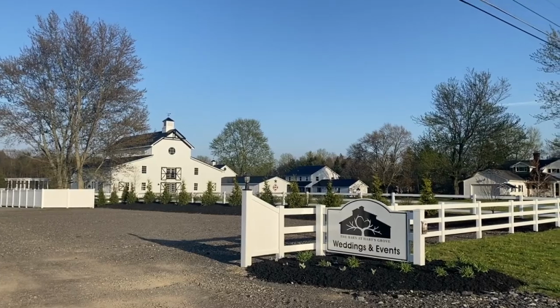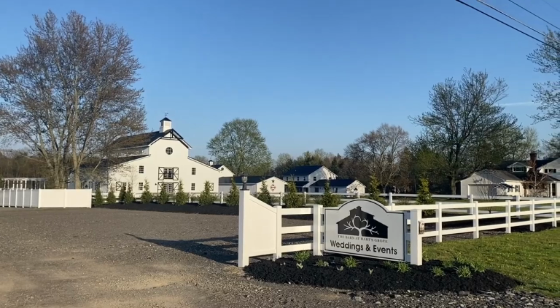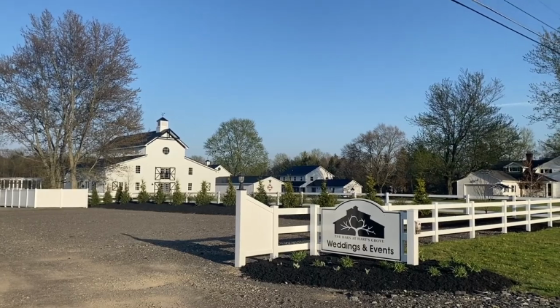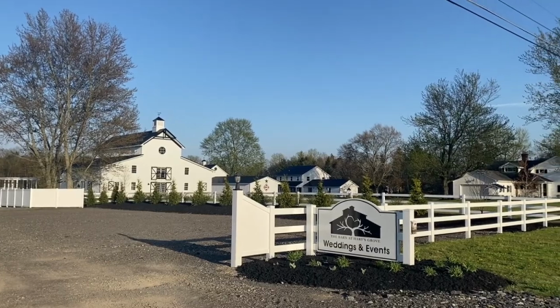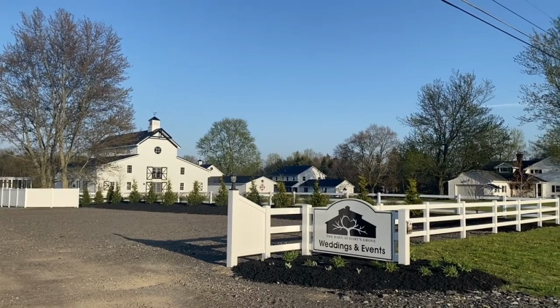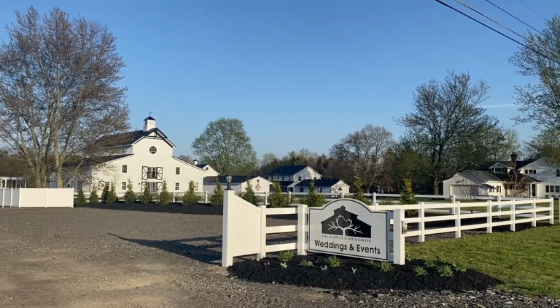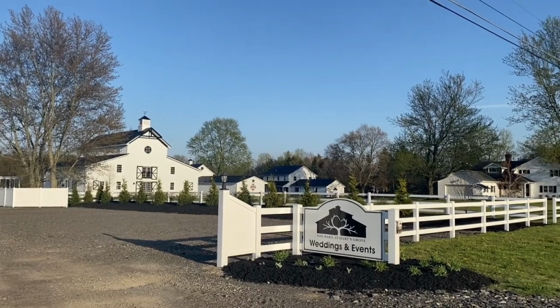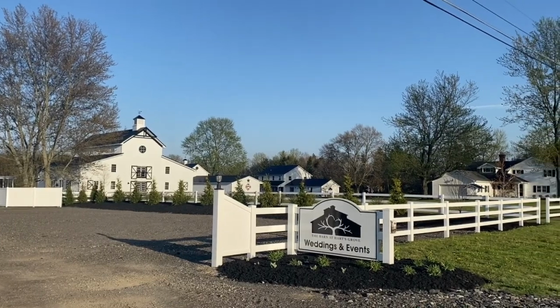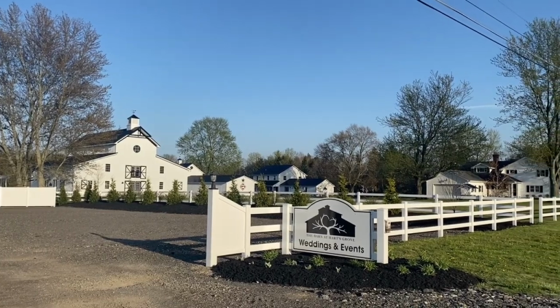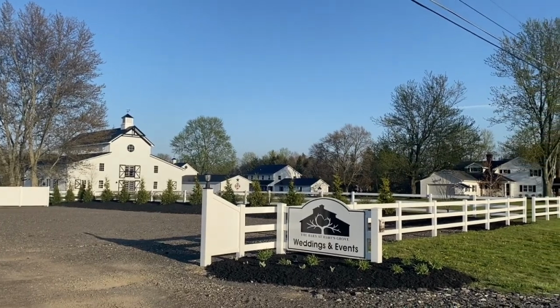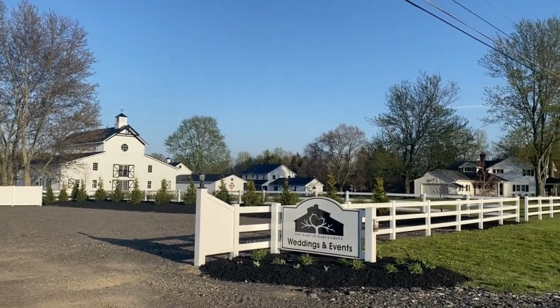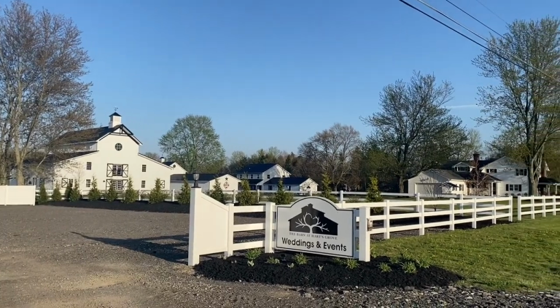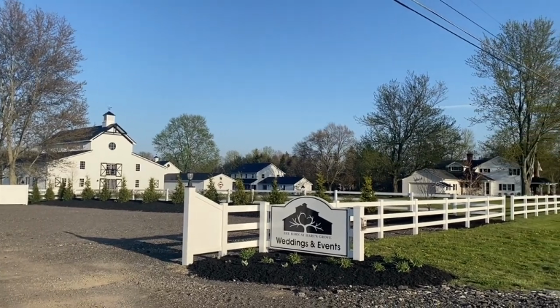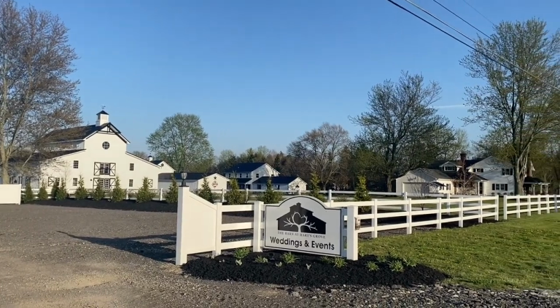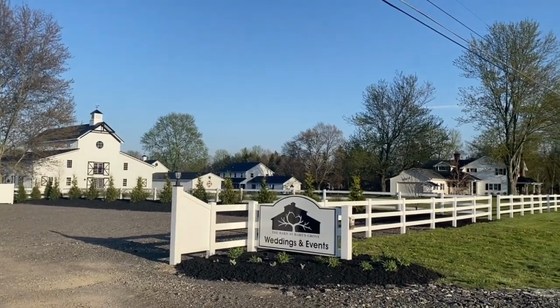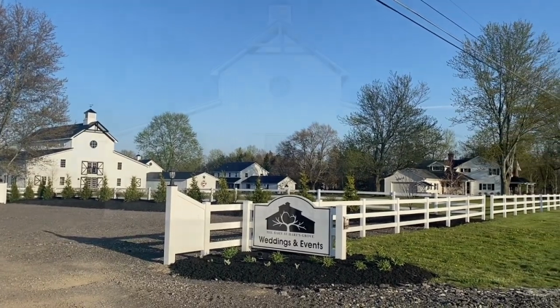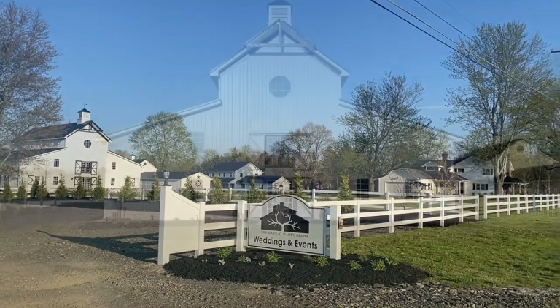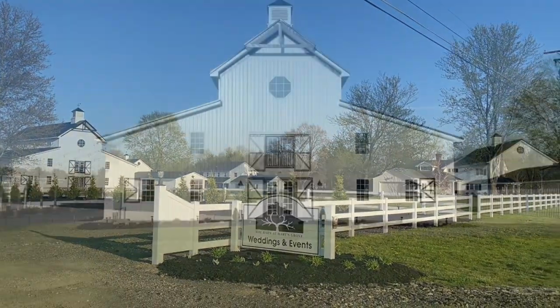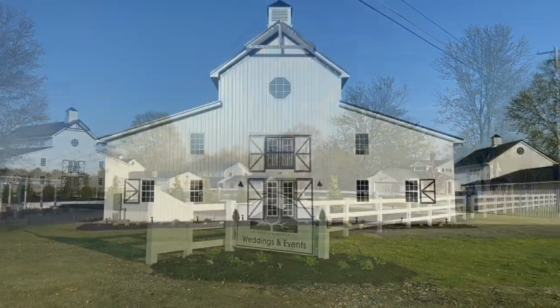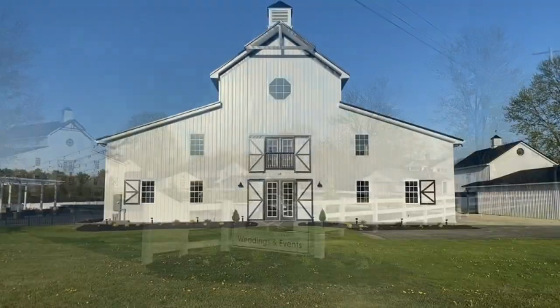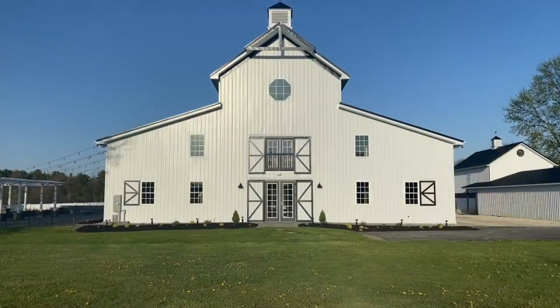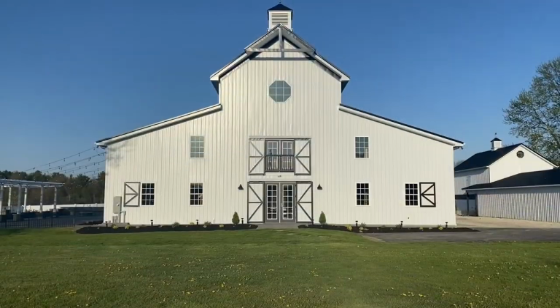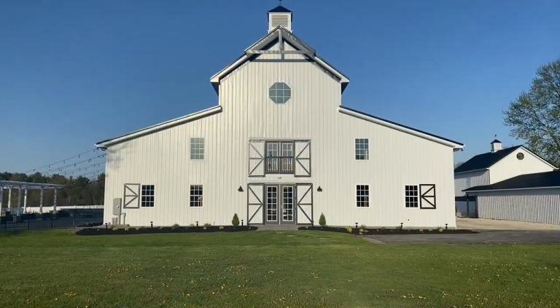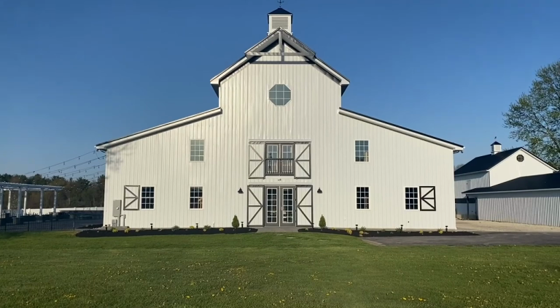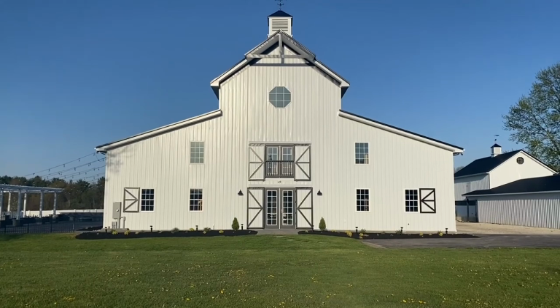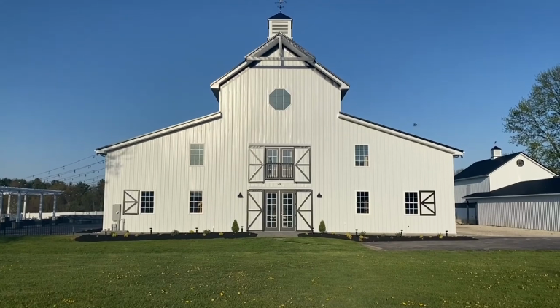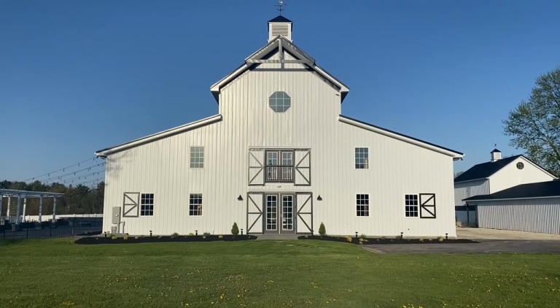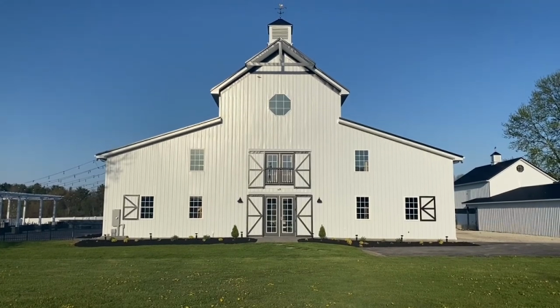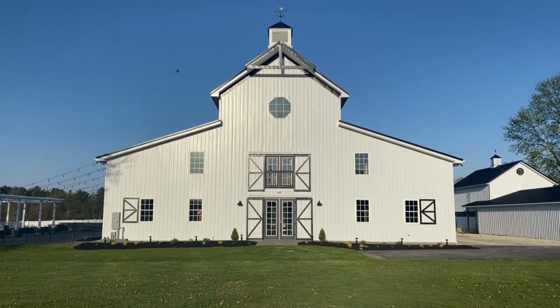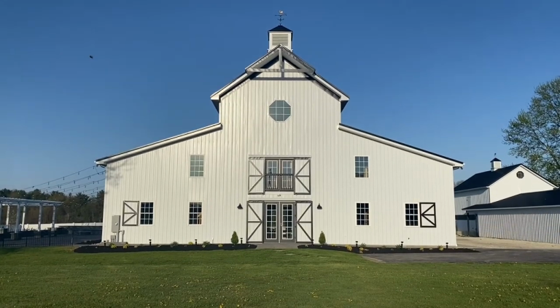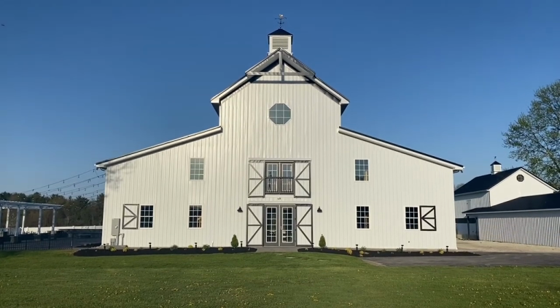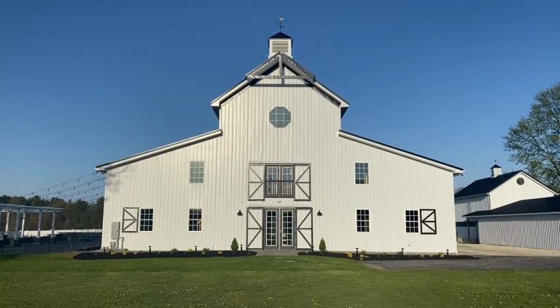Welcome to The Barn at Hartsgrove, a rustic and elegant wedding venue located in Northeast Ohio.